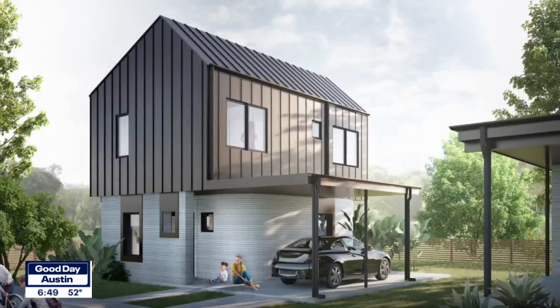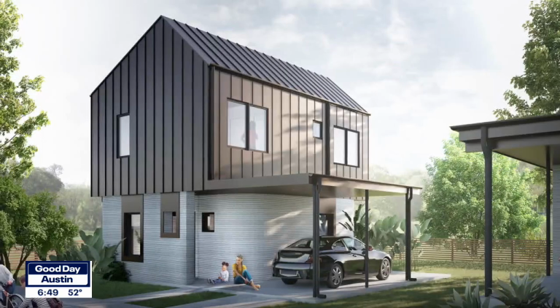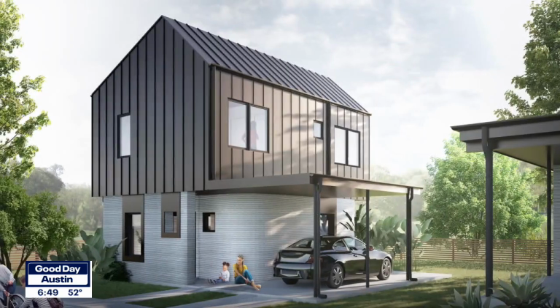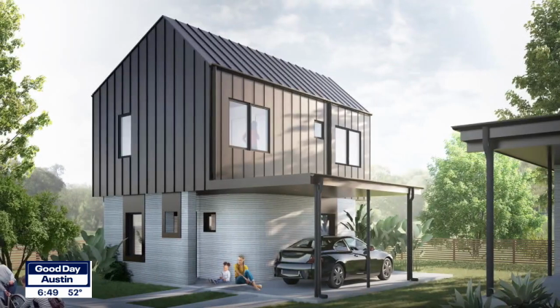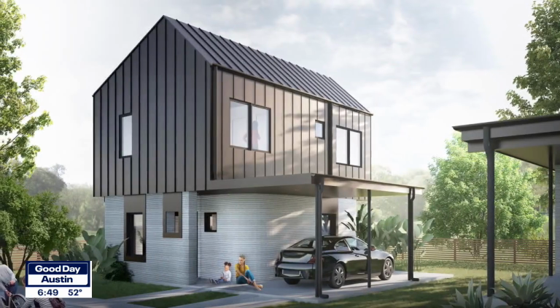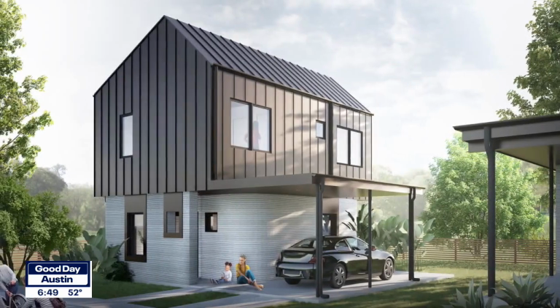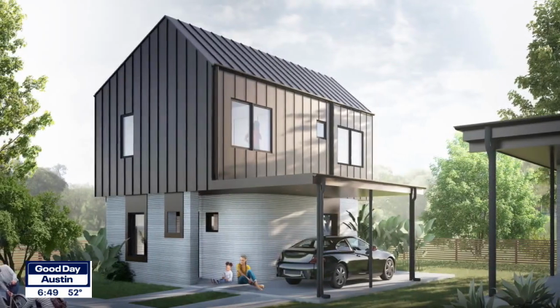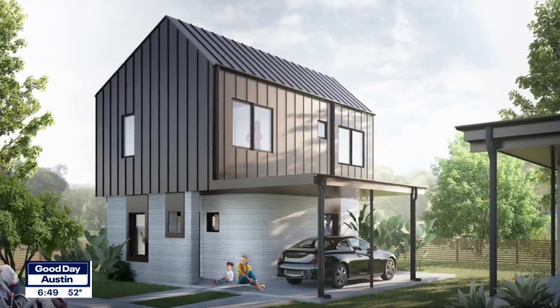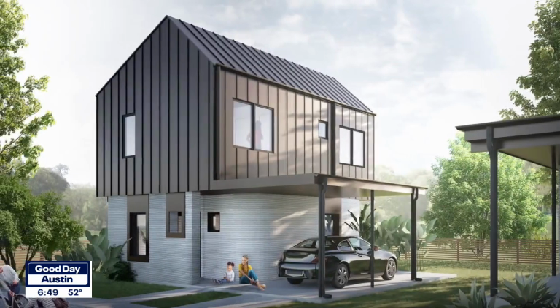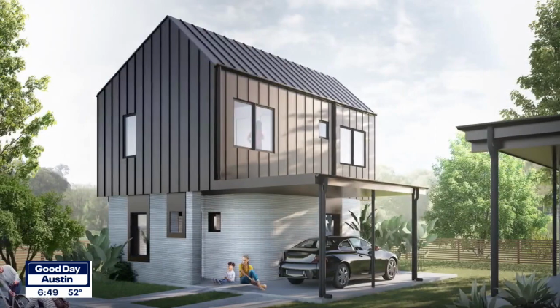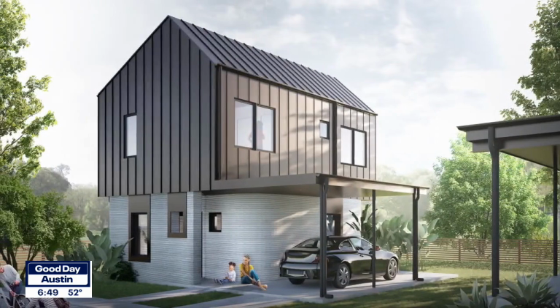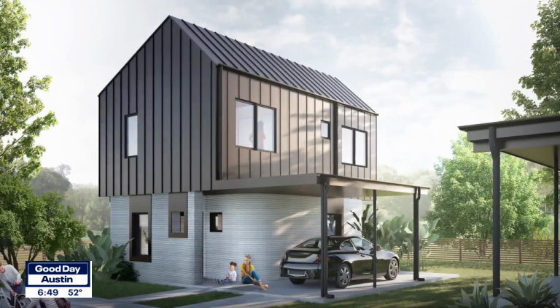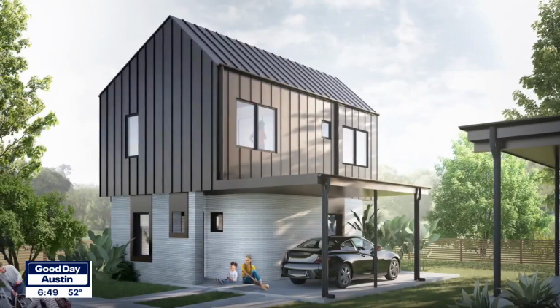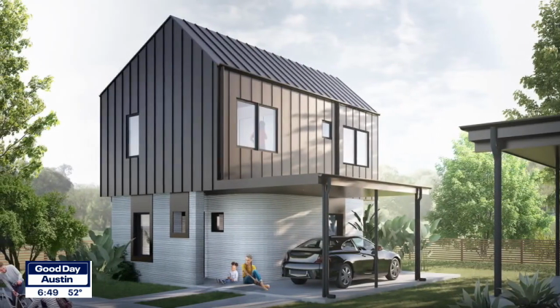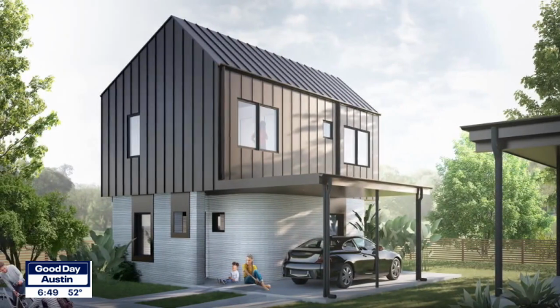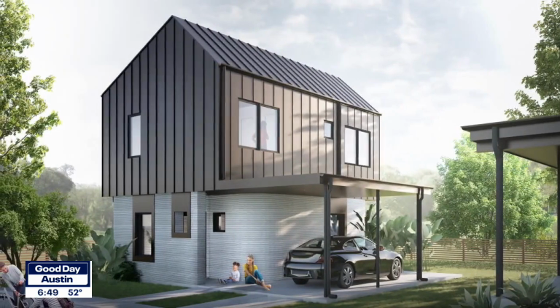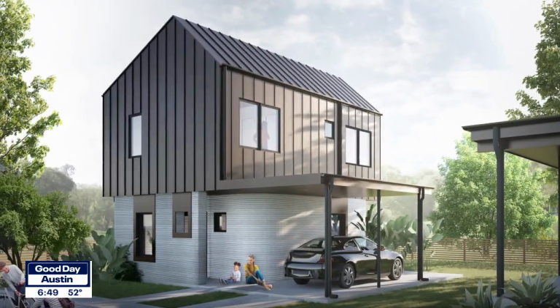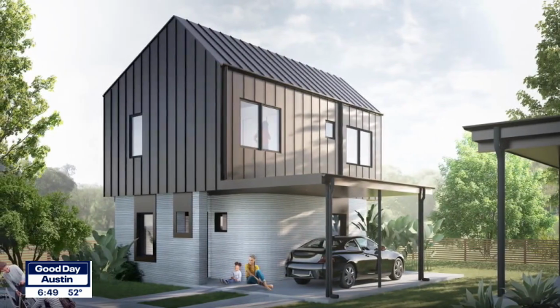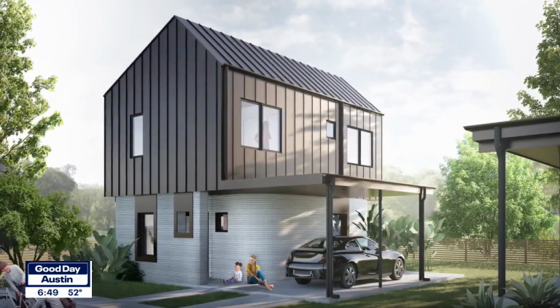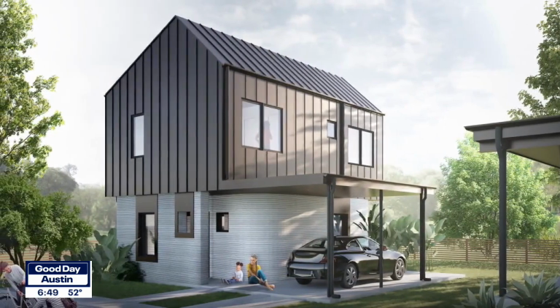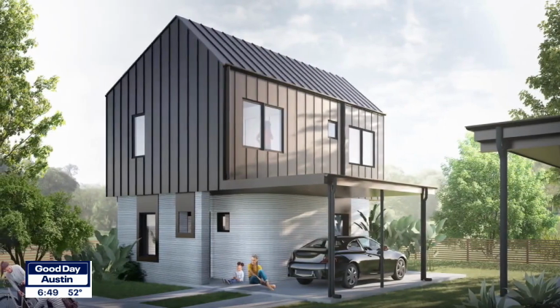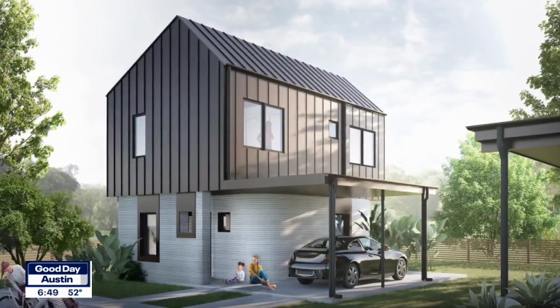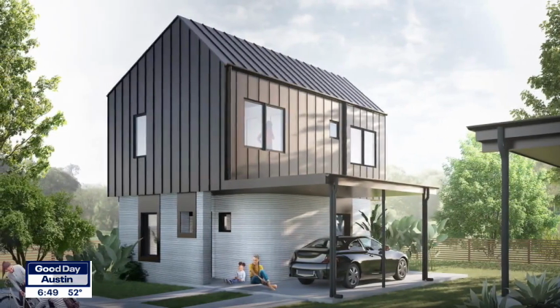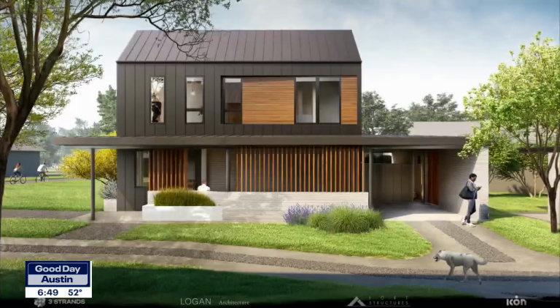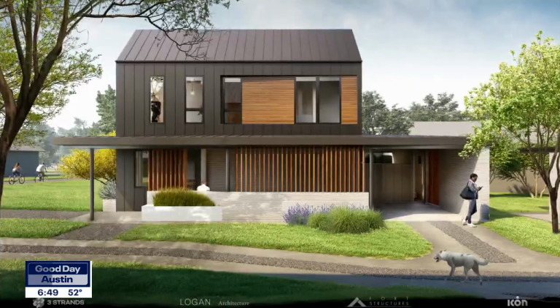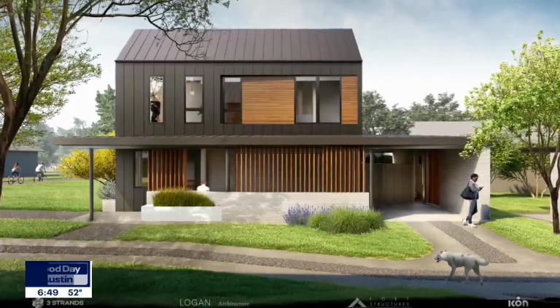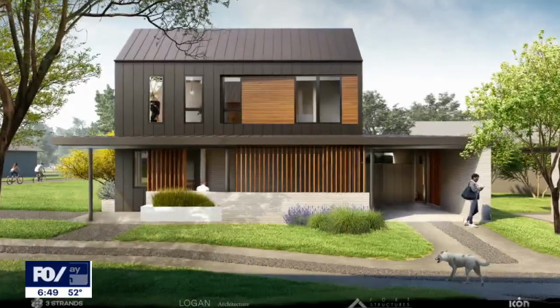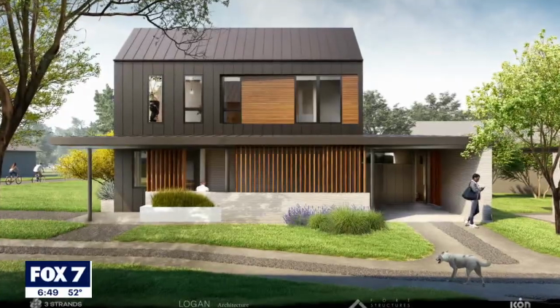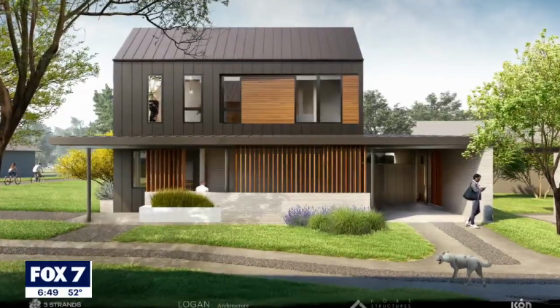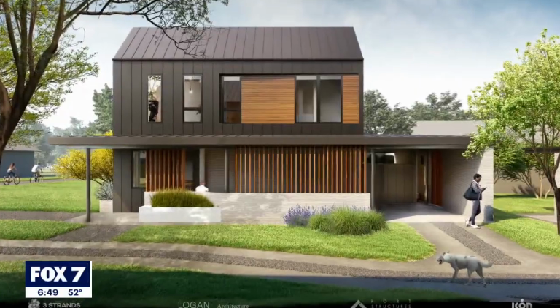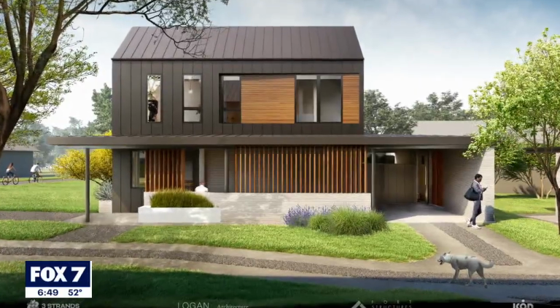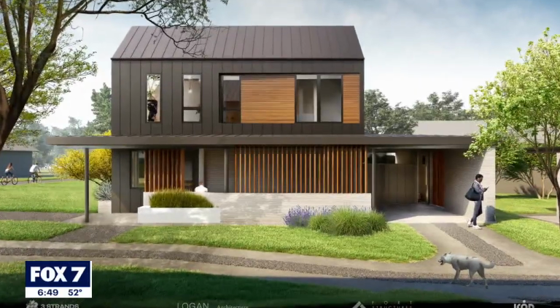You can check out the homes at east17thstreetresidences.com. Casey Claiborne, Fox 7 Austin News.